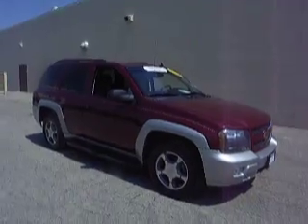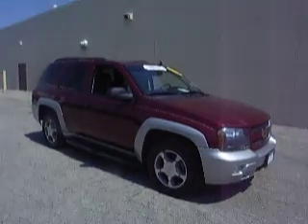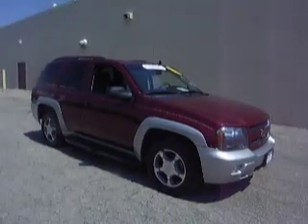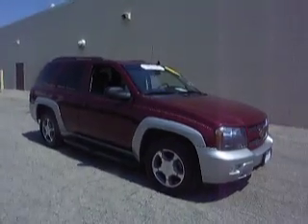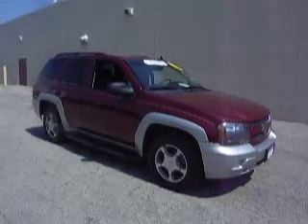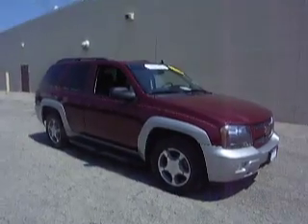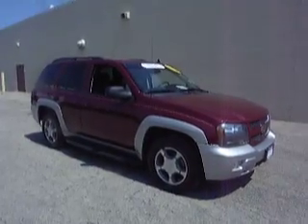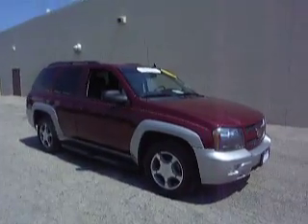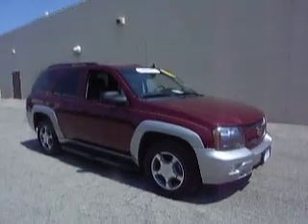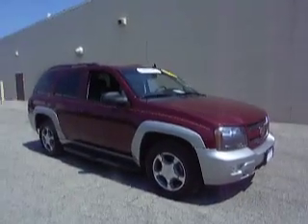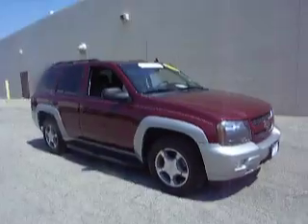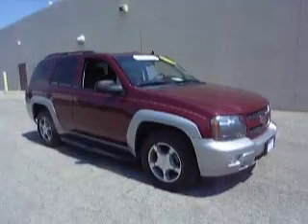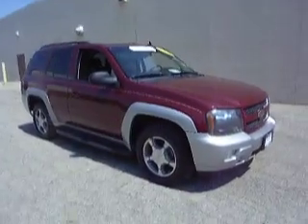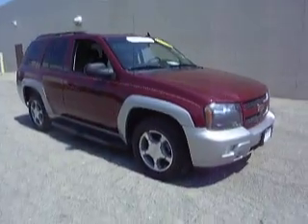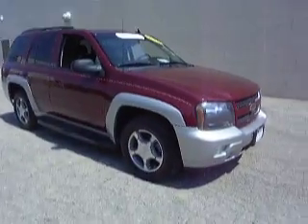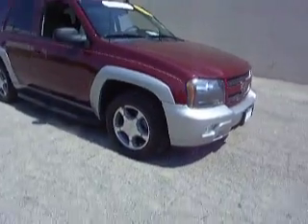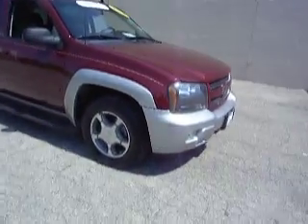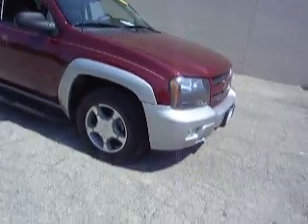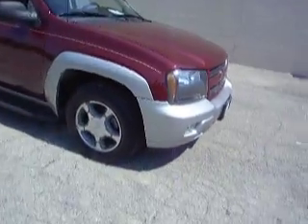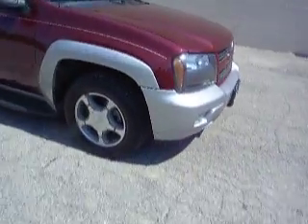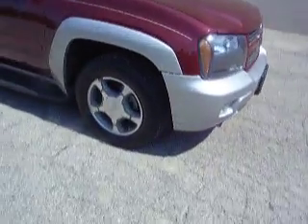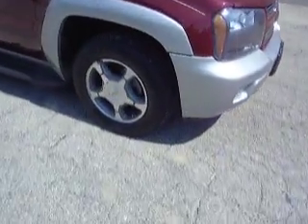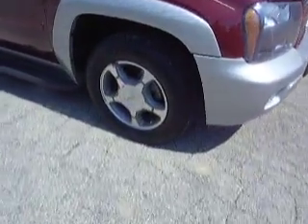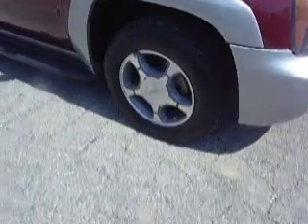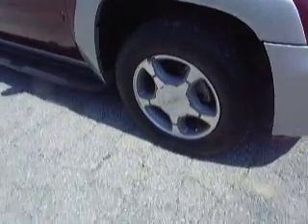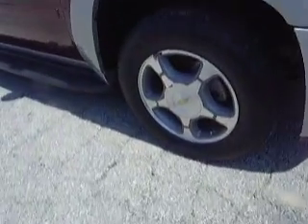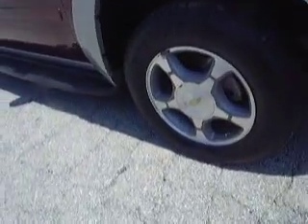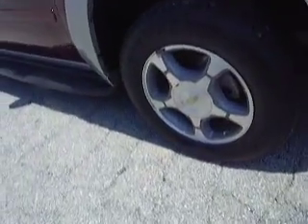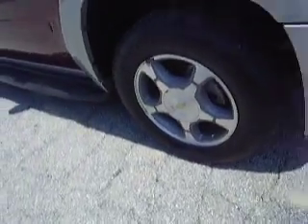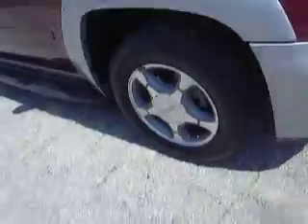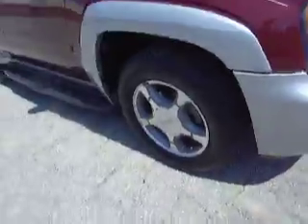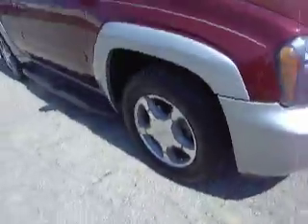D-Pulse Auto. I'd like to show you around this 2008 Trailblazer Alloy Wheel Package.